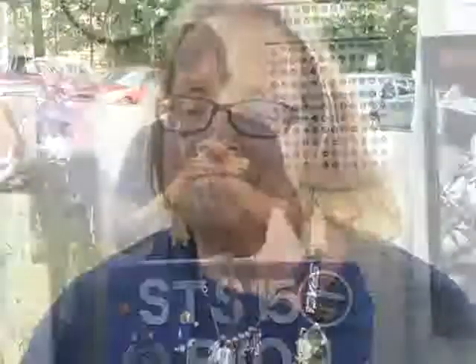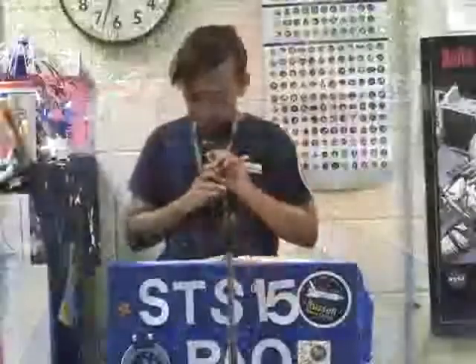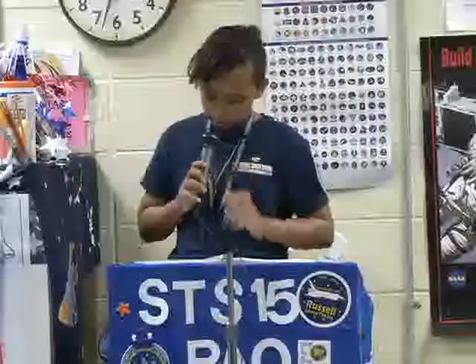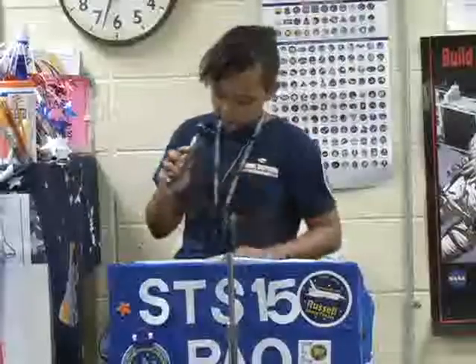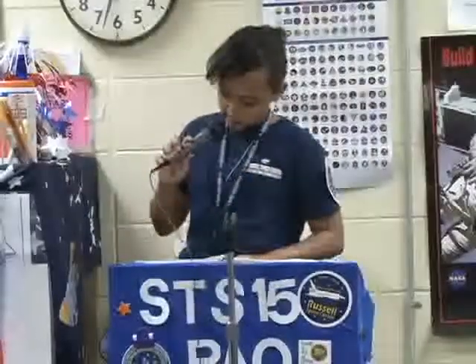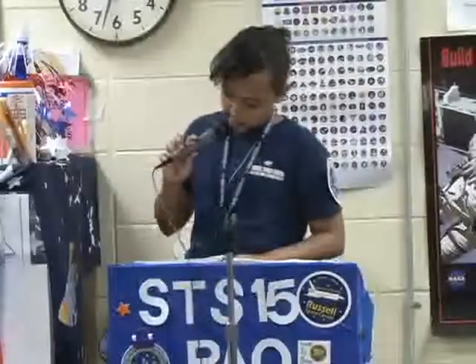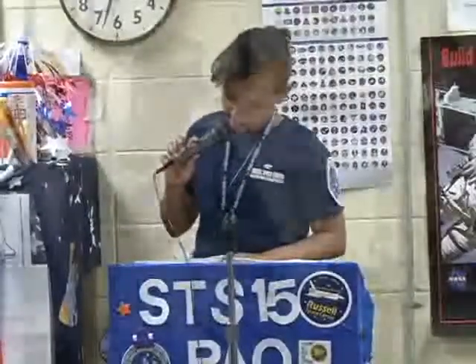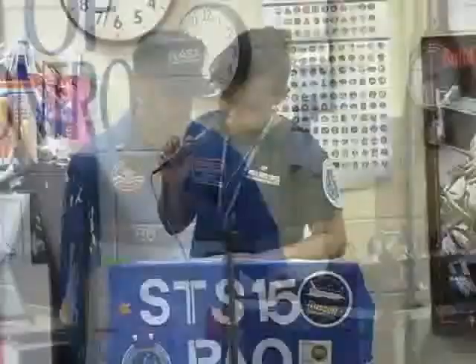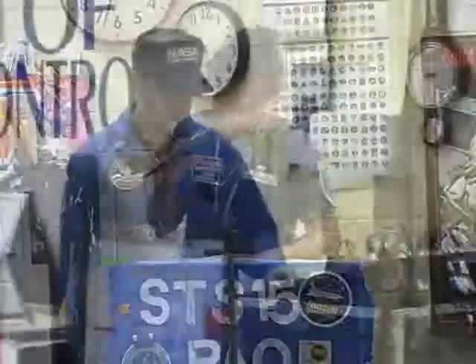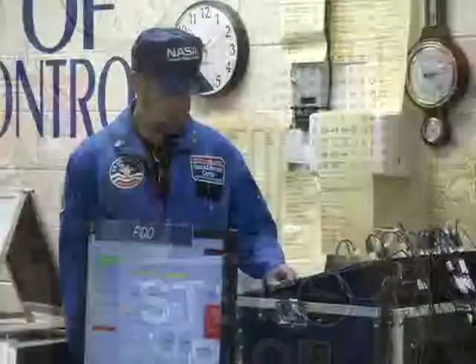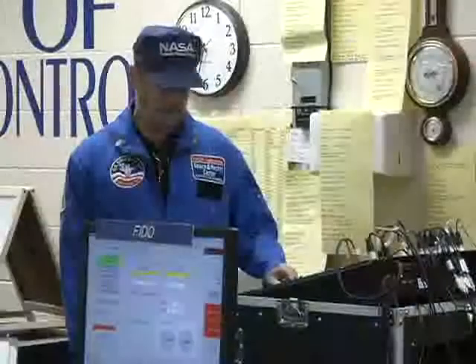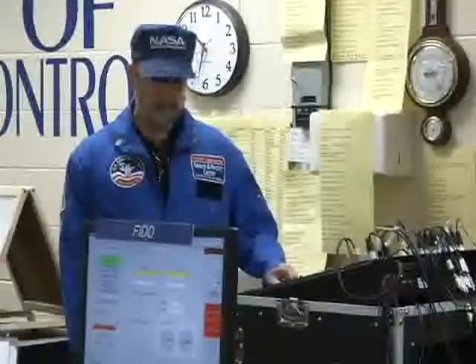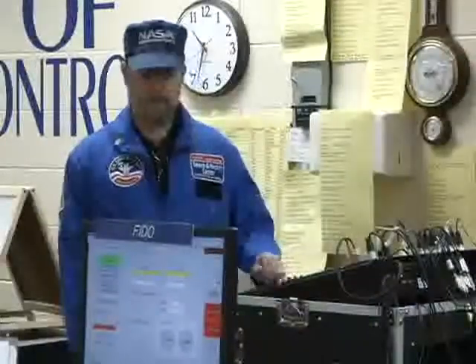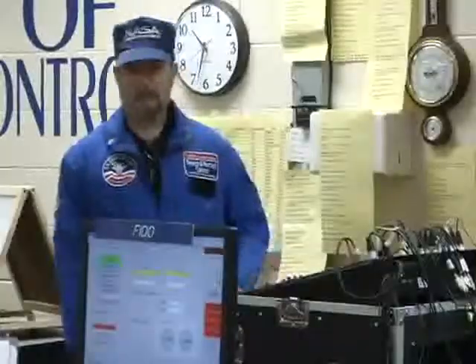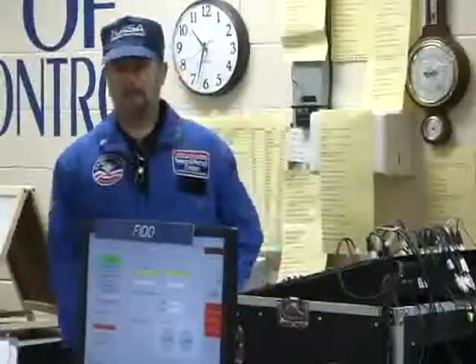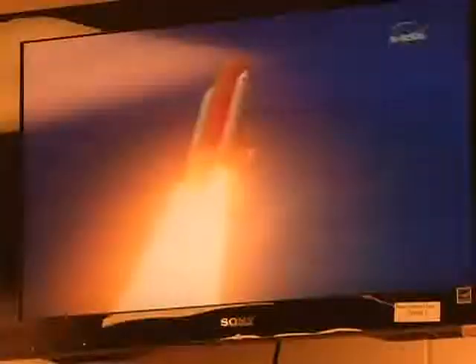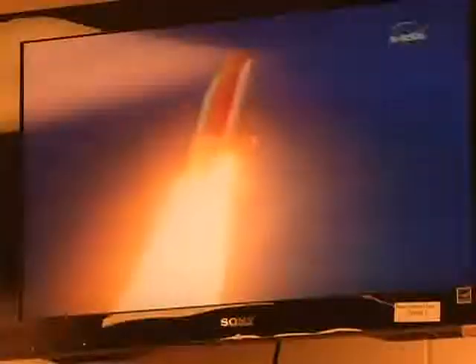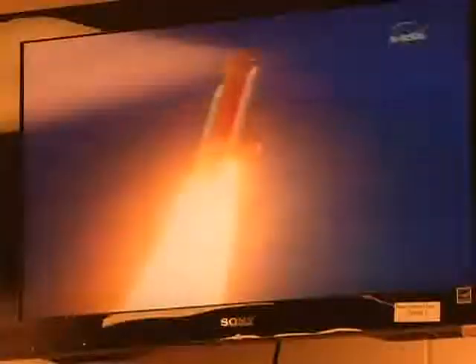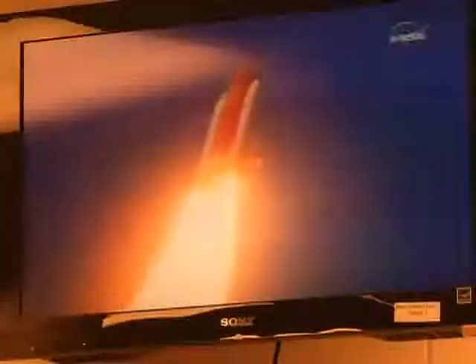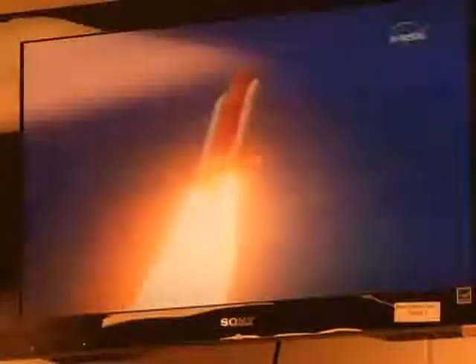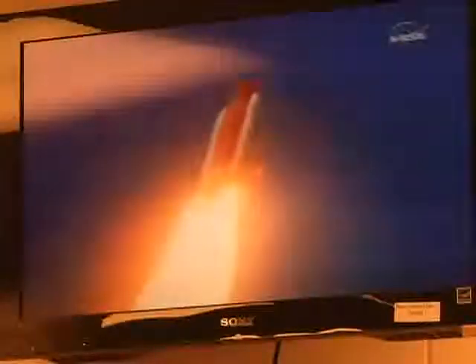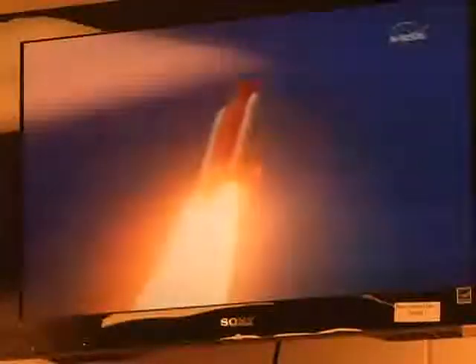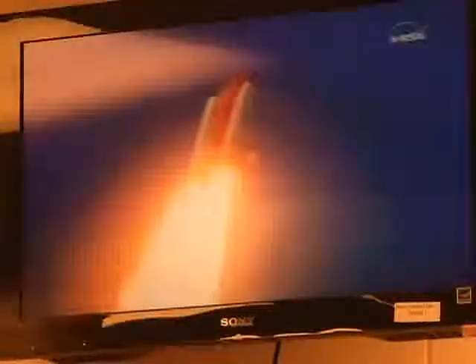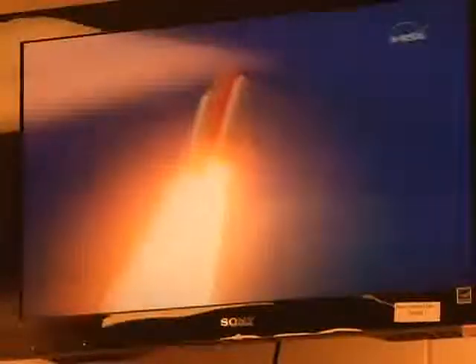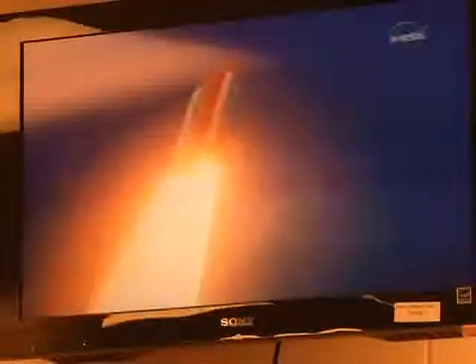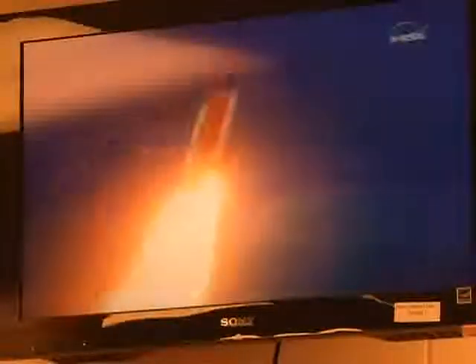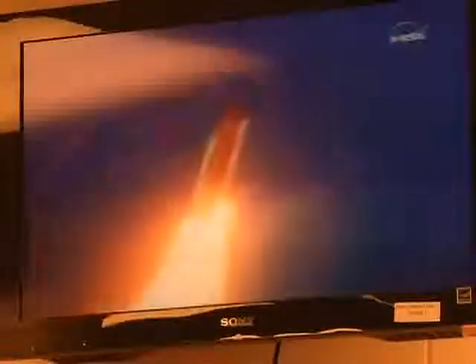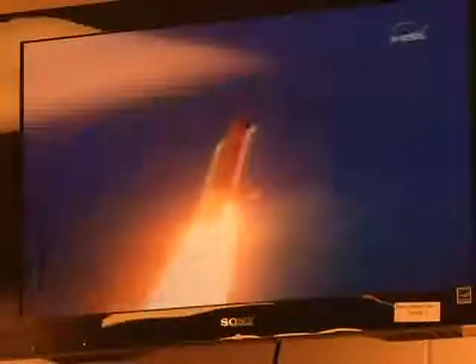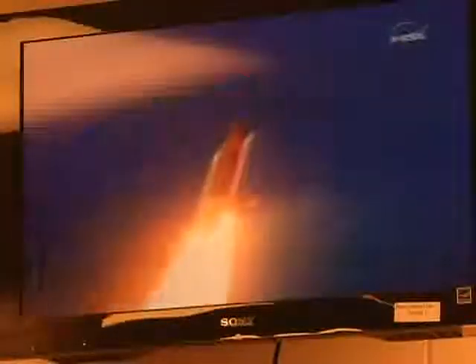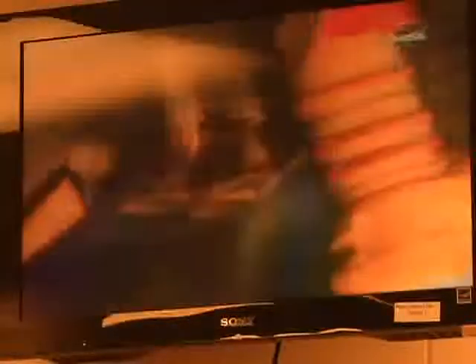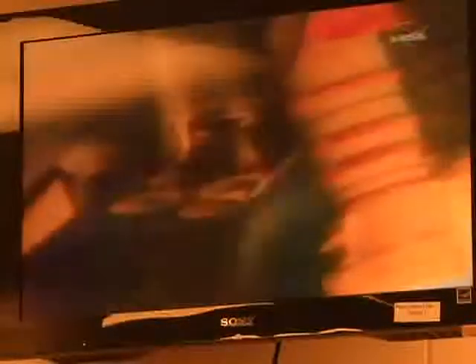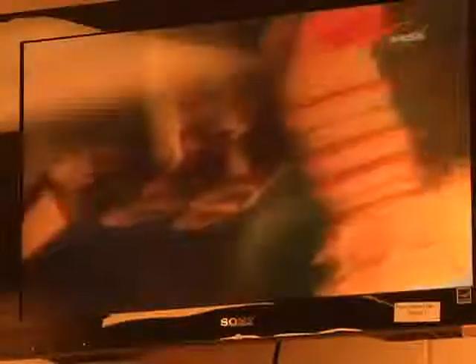We want to thank our Russell students, staff, and community members, especially Lowe's Home Improvement, who provided all the materials for this project.